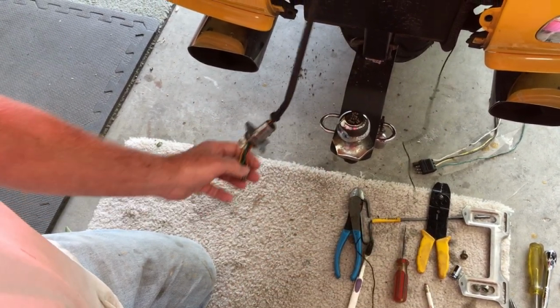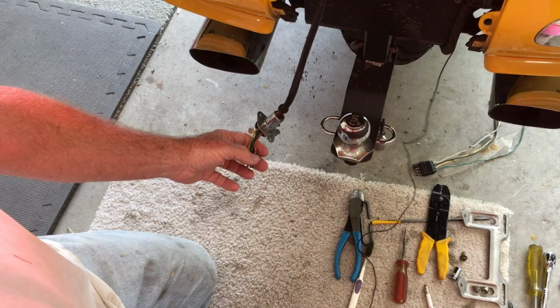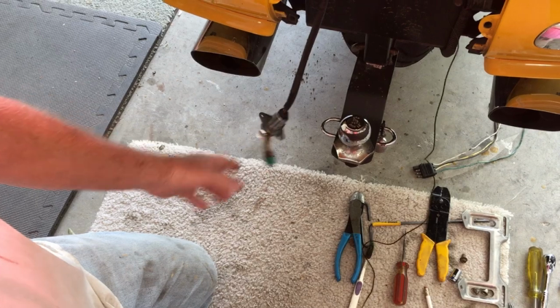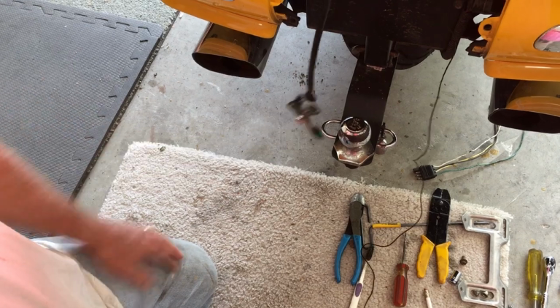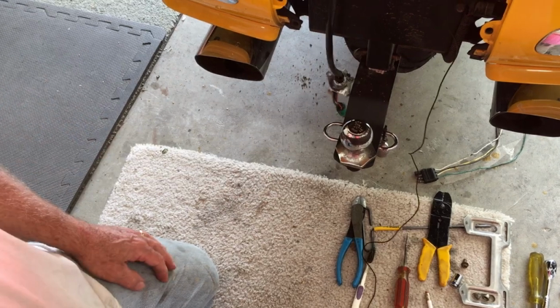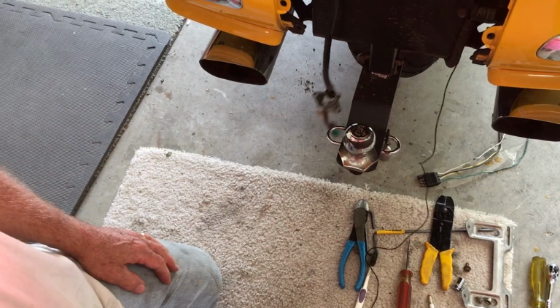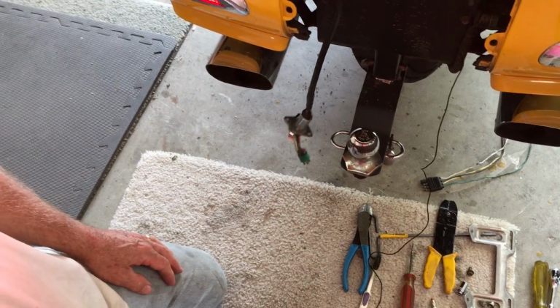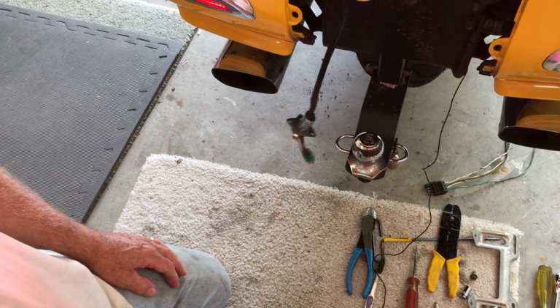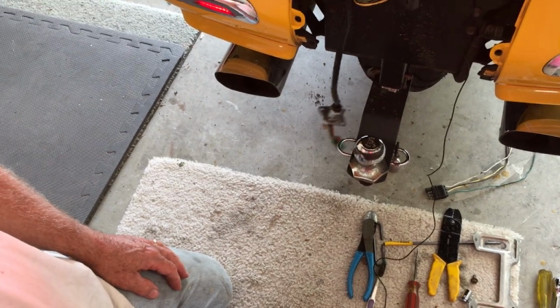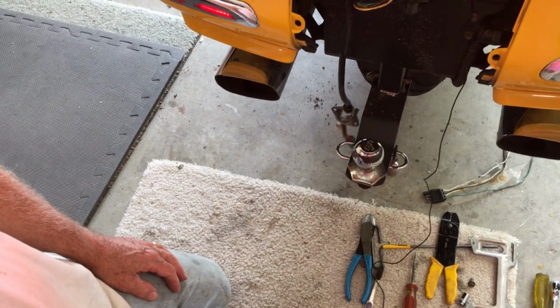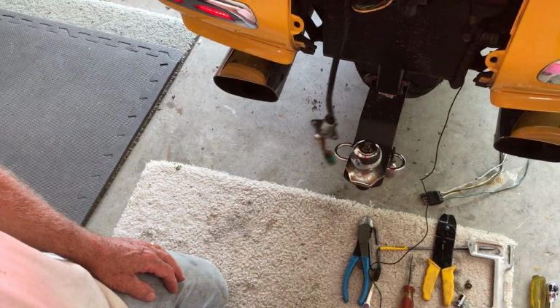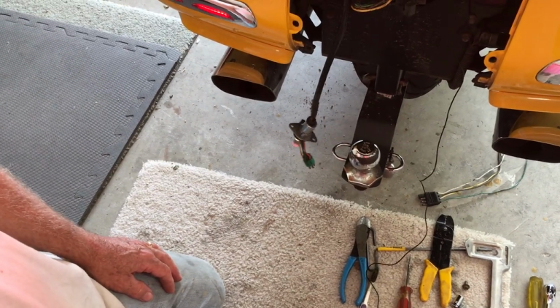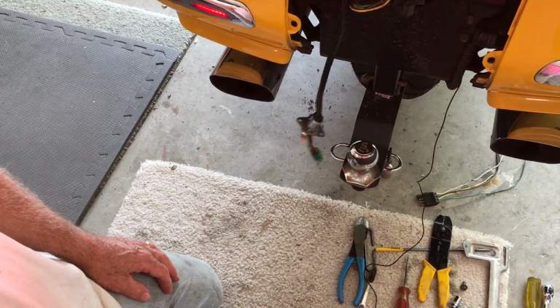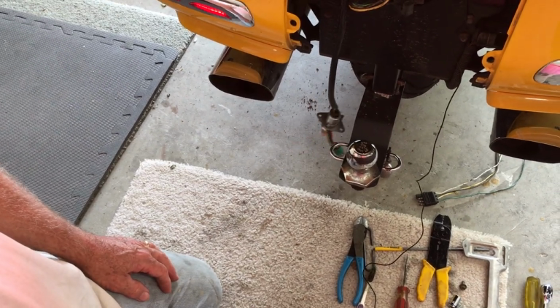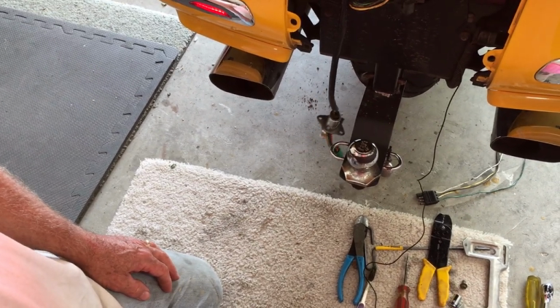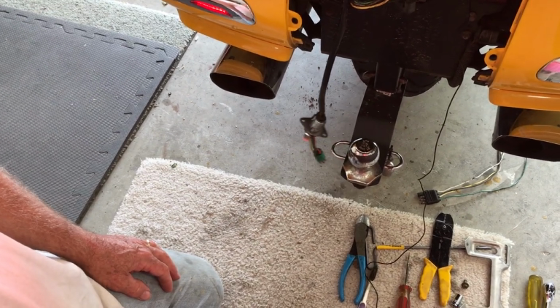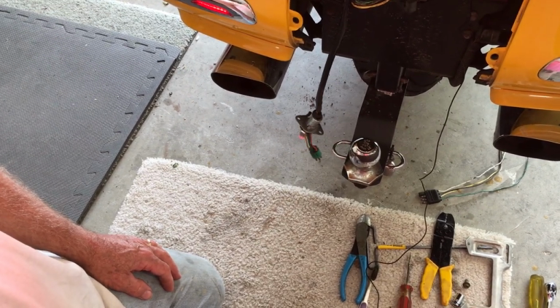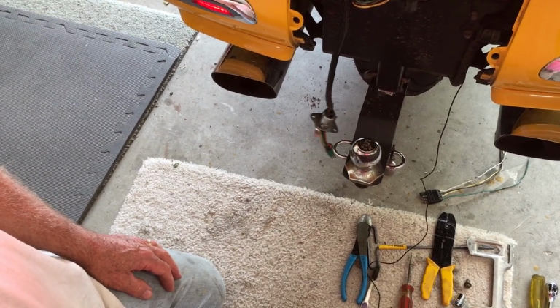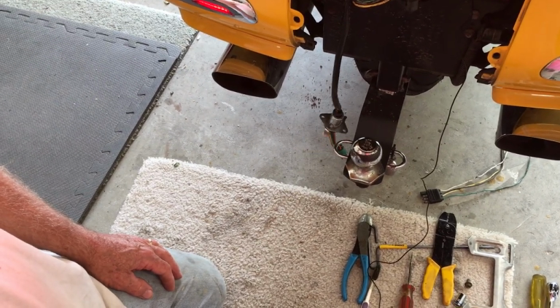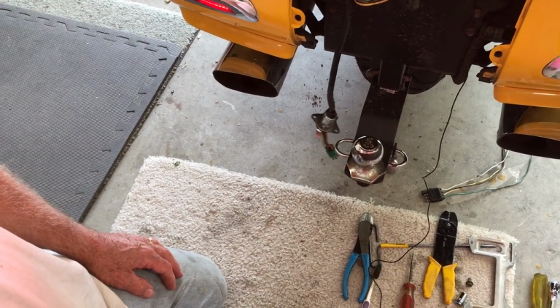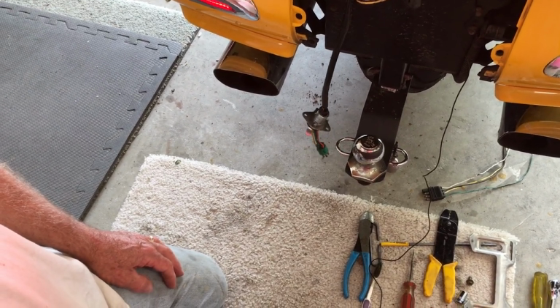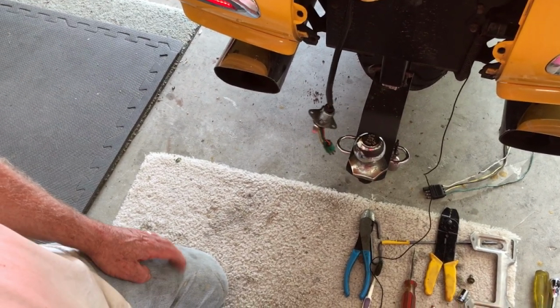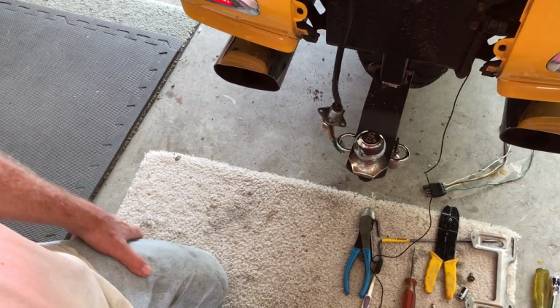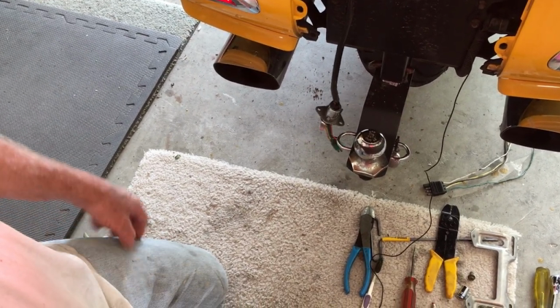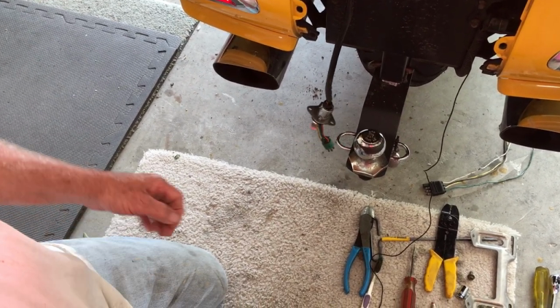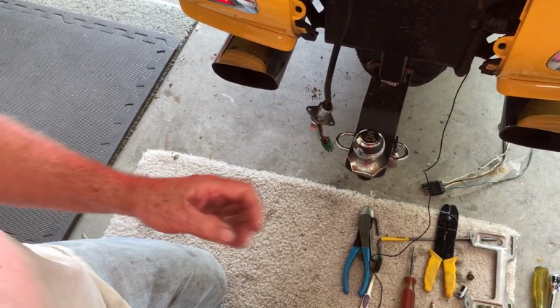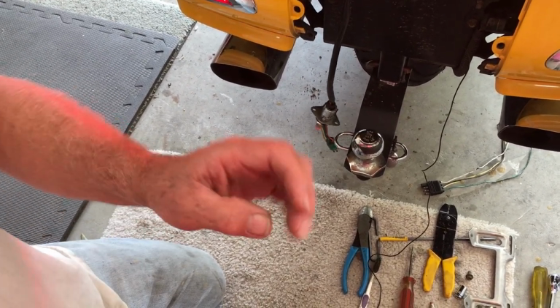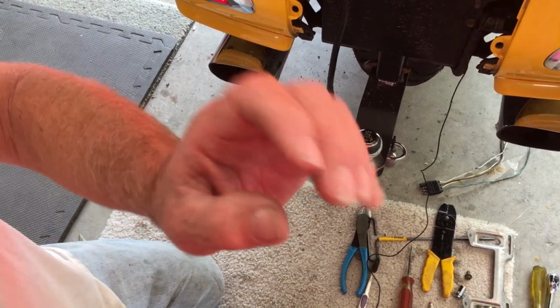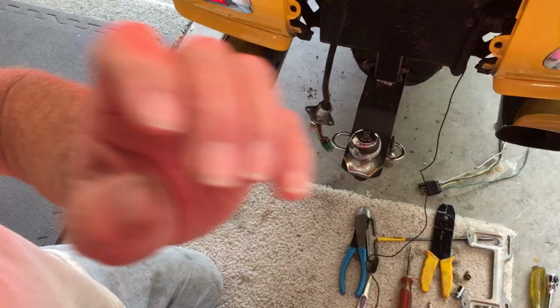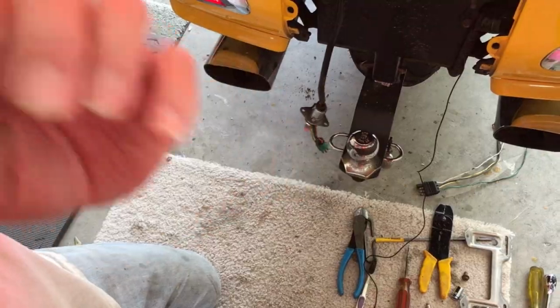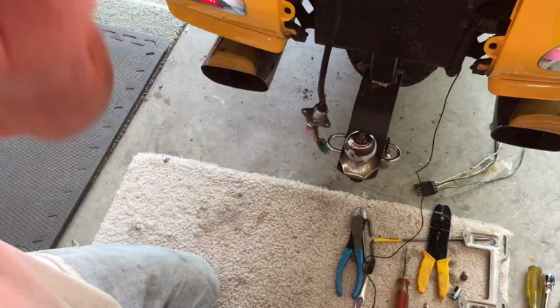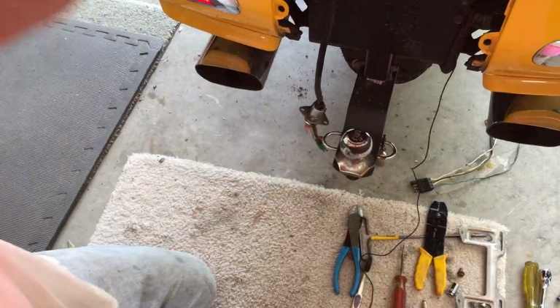So hopefully that will give you some idea of how this thing is wired. Thank you very much.